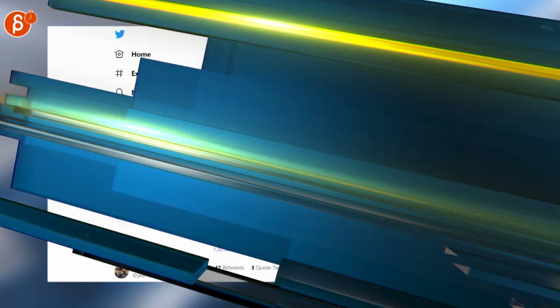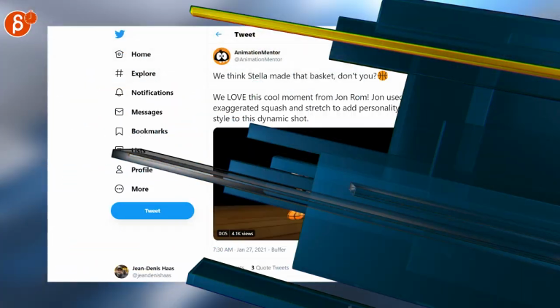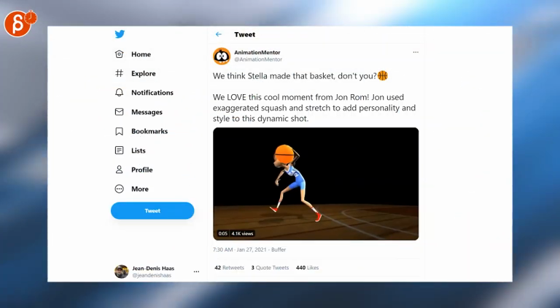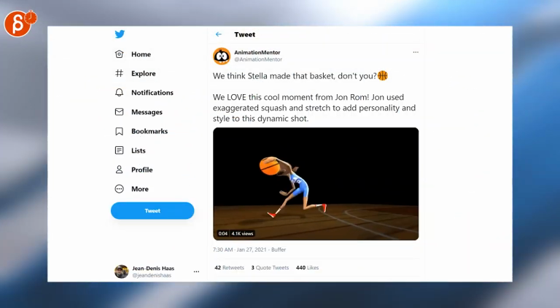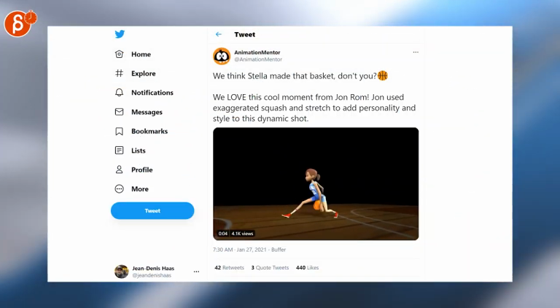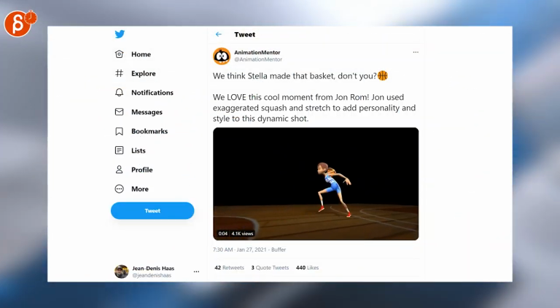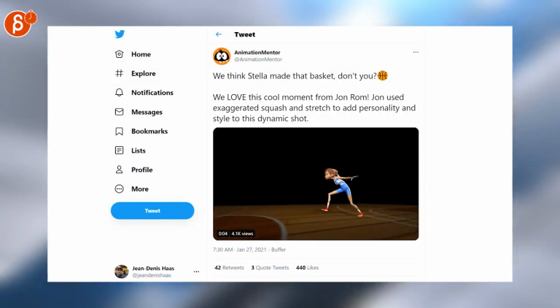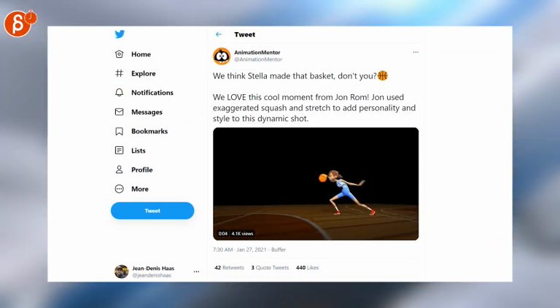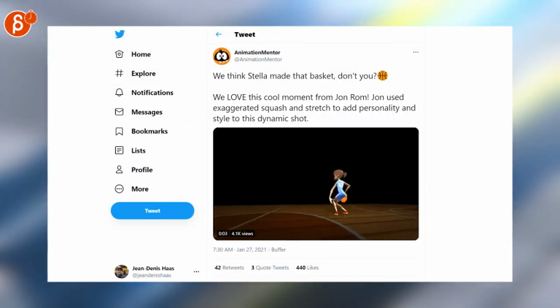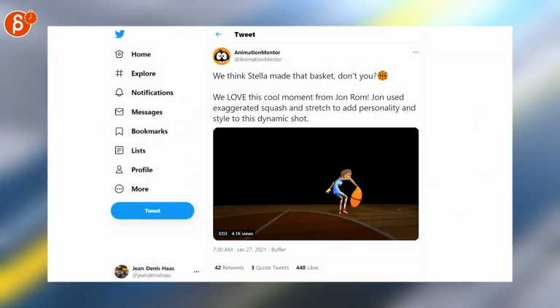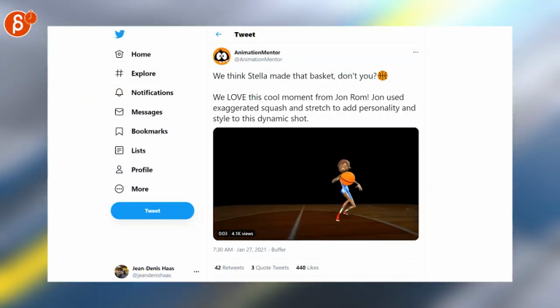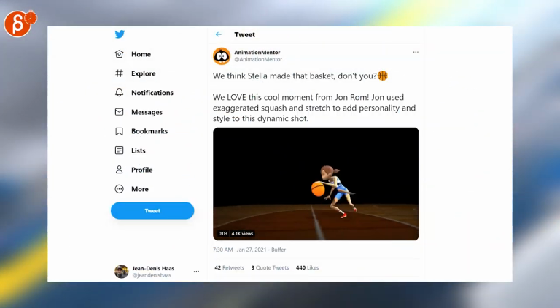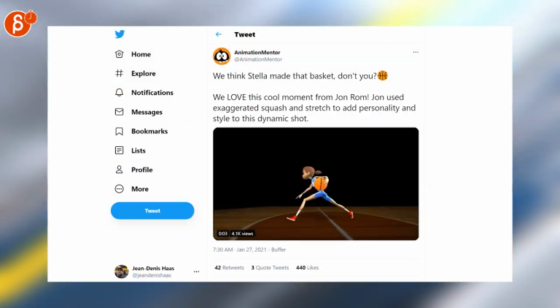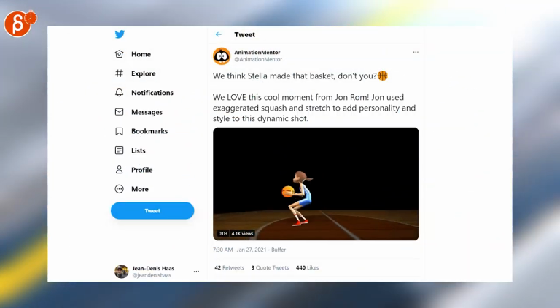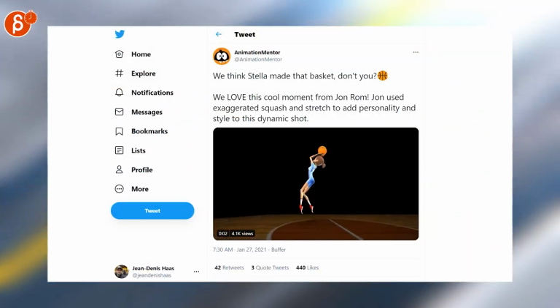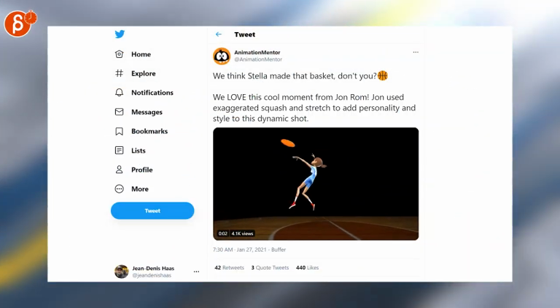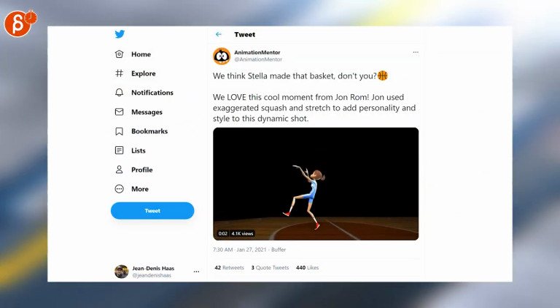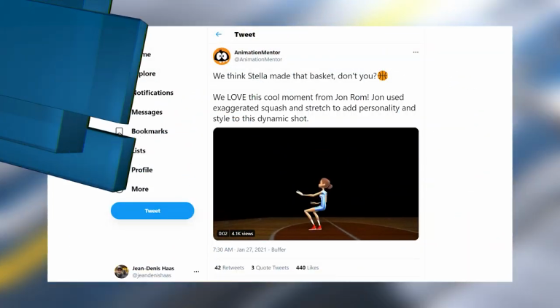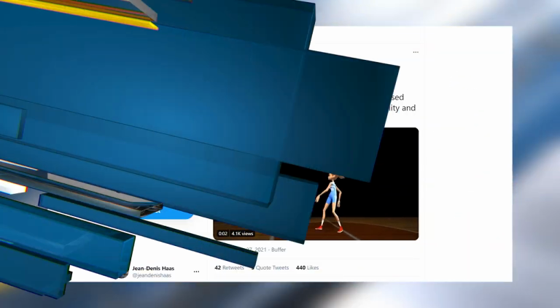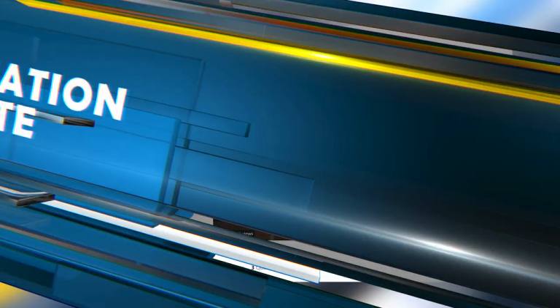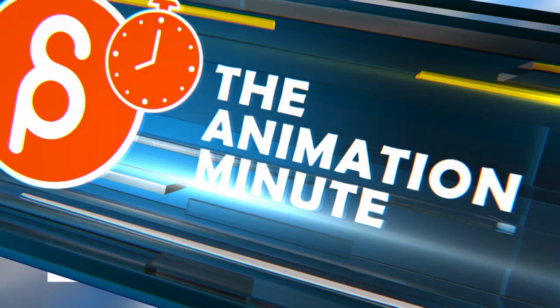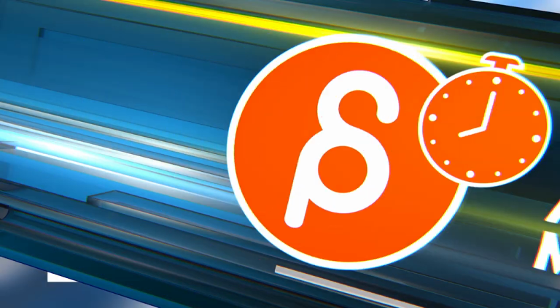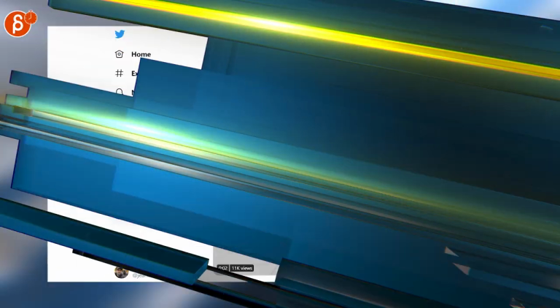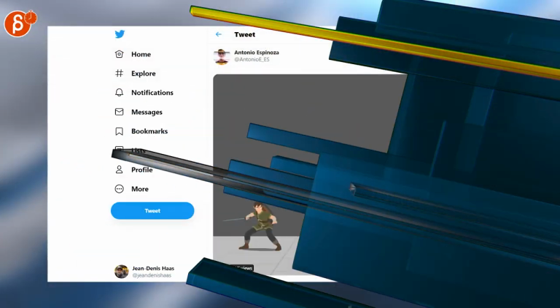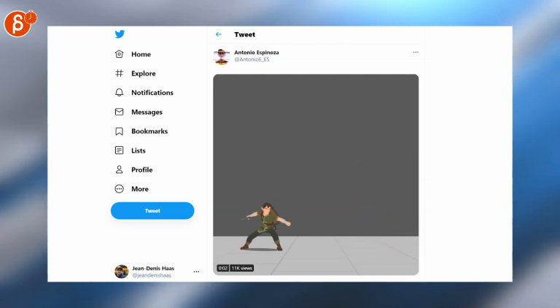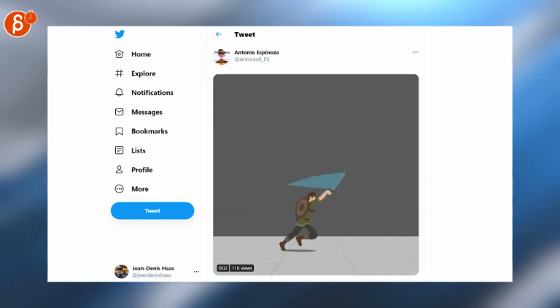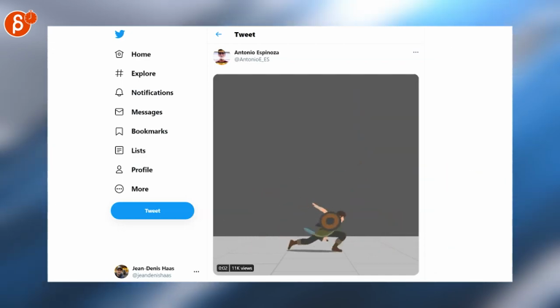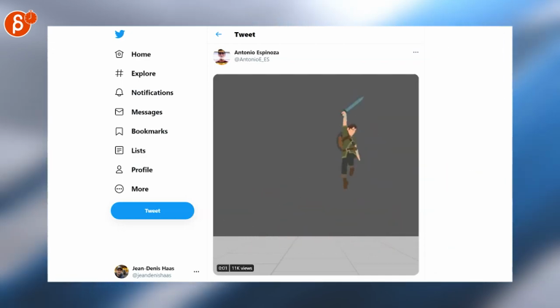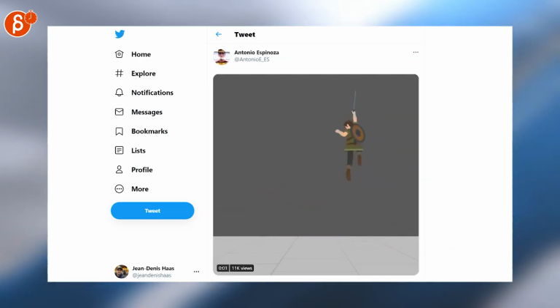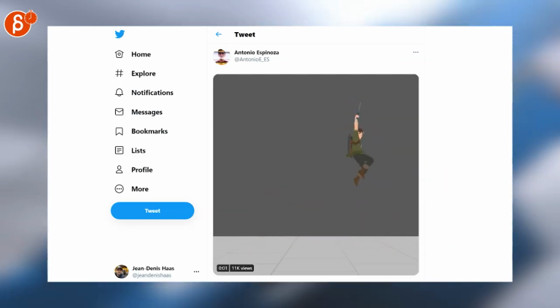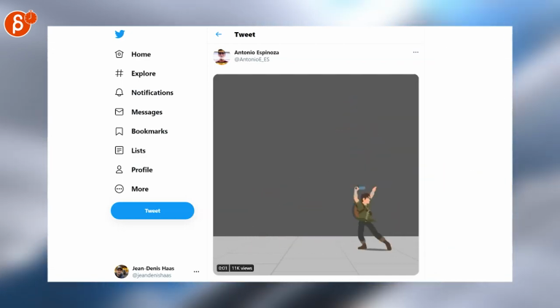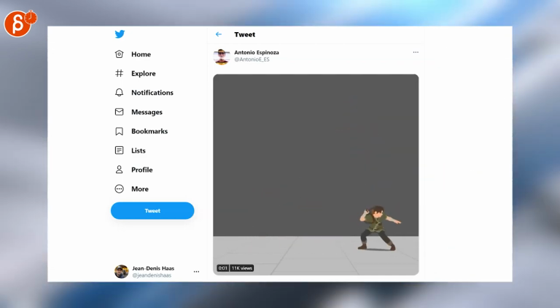Speaking of cool, nice timing too. Nice body mechanics for this clip of Animation Mentor. Short and sweet, but definitely sweet.